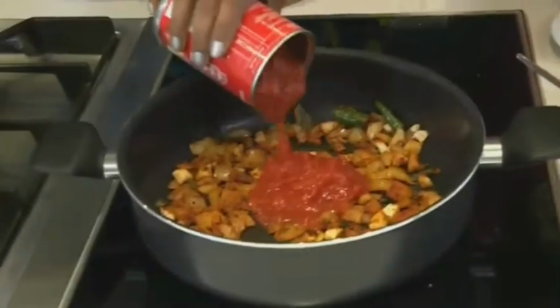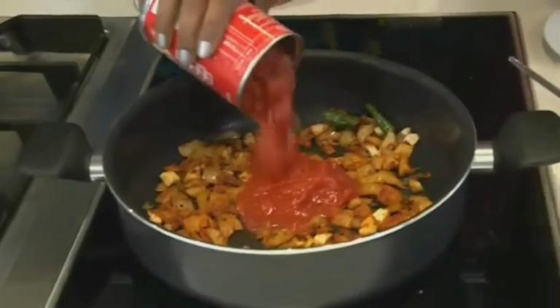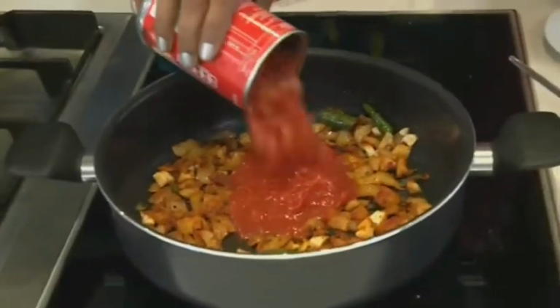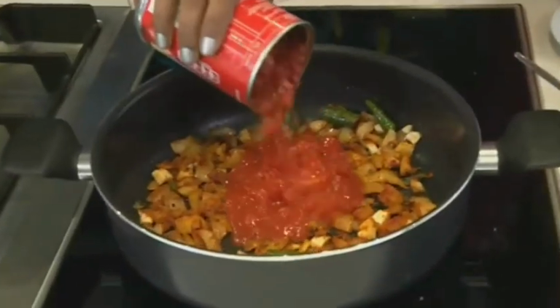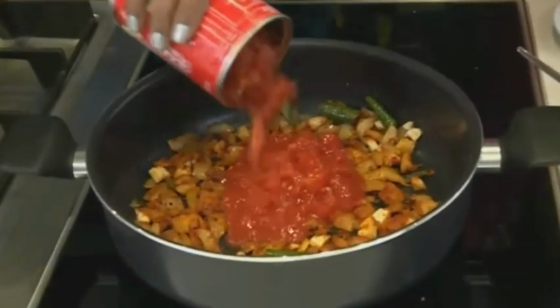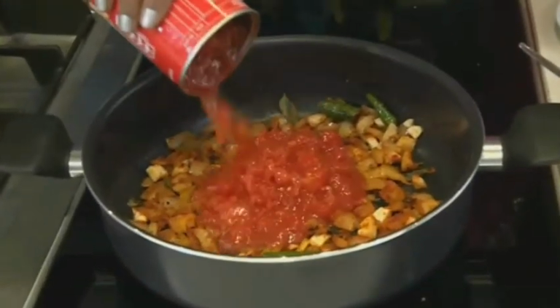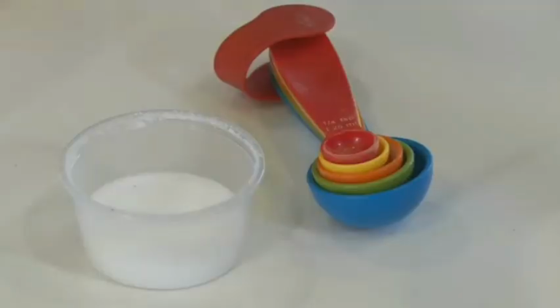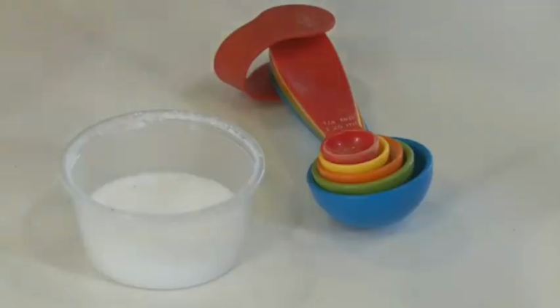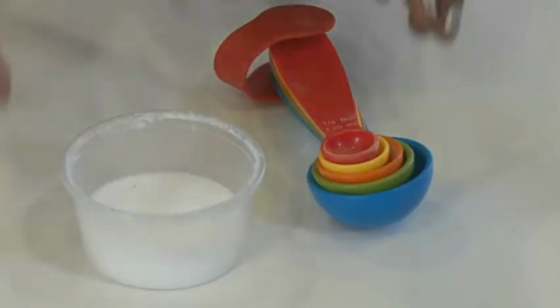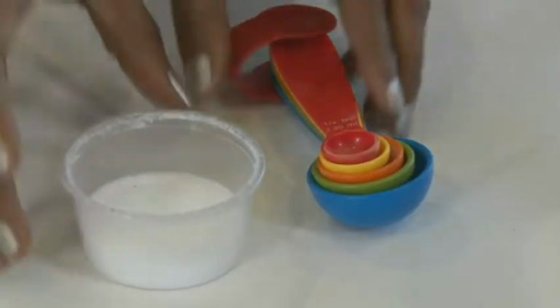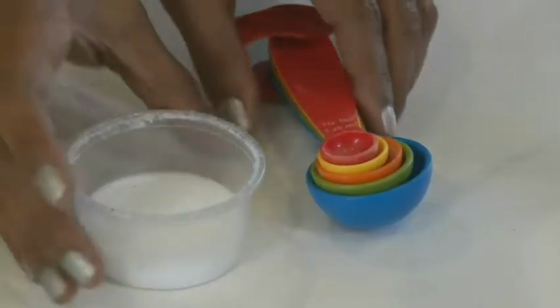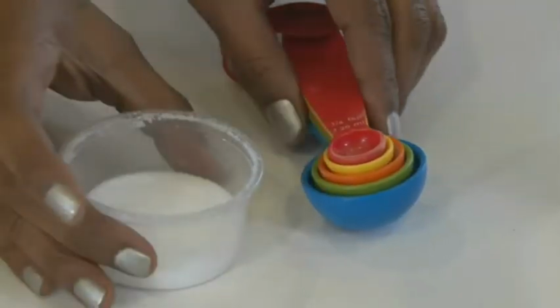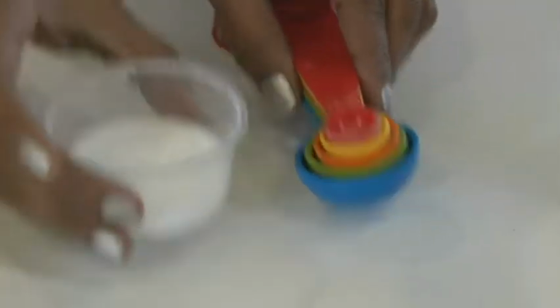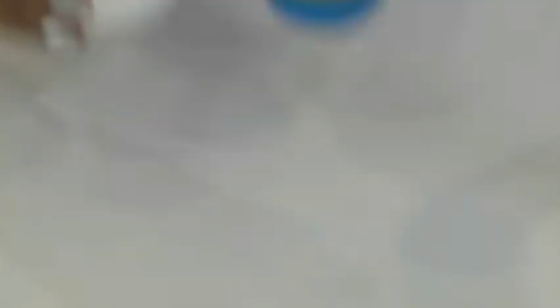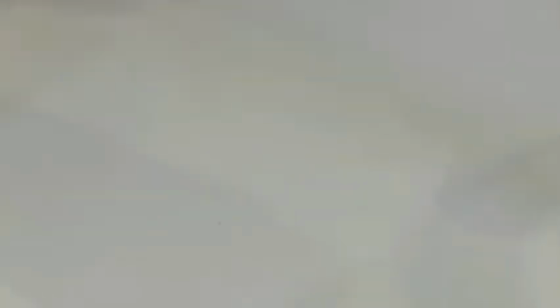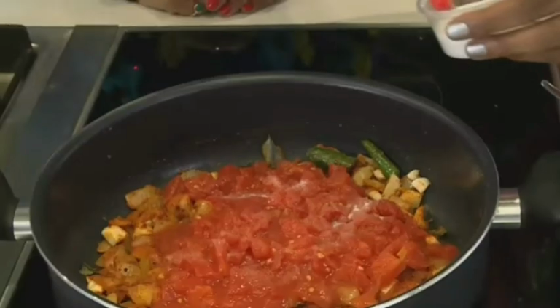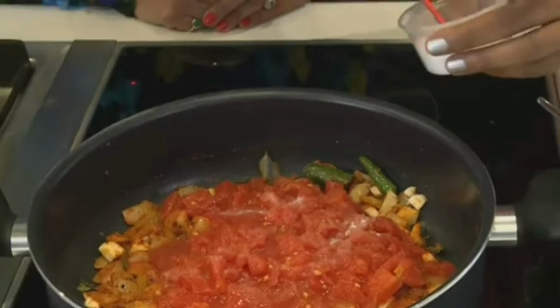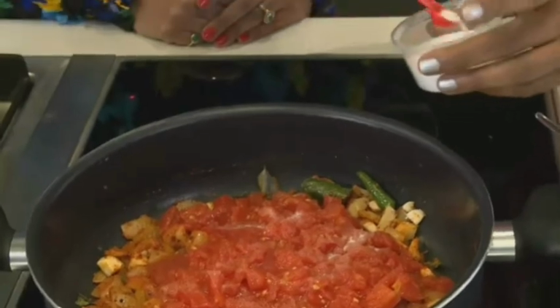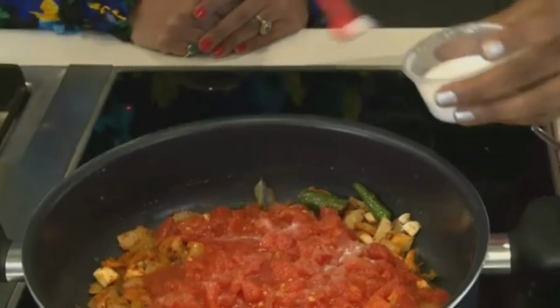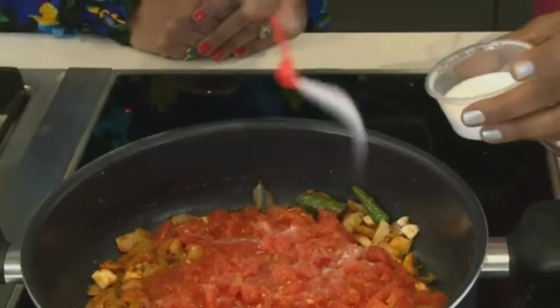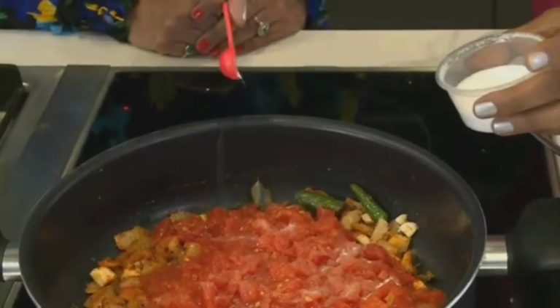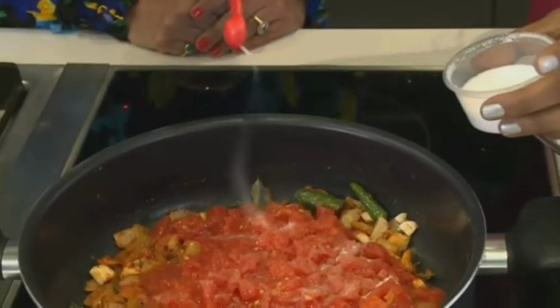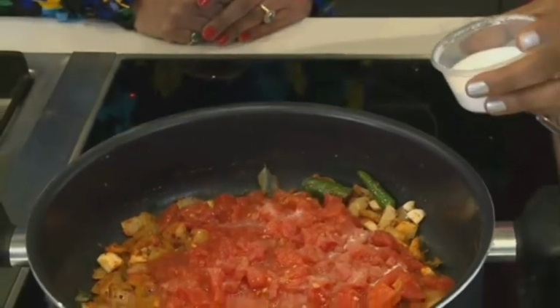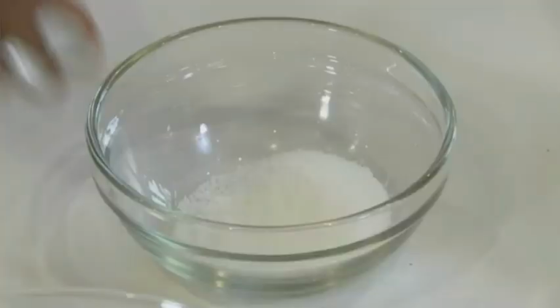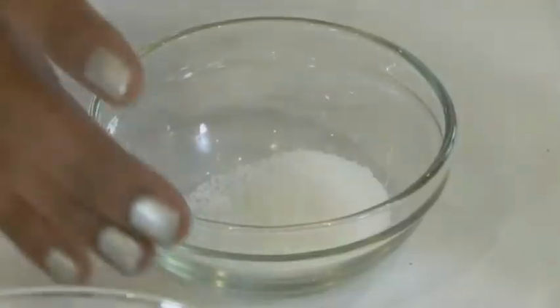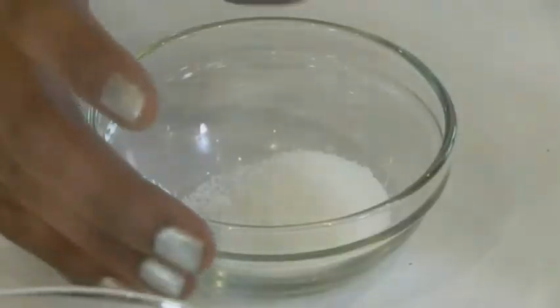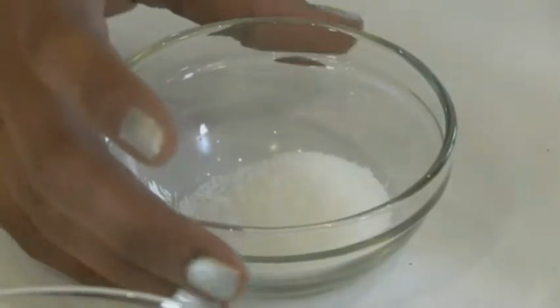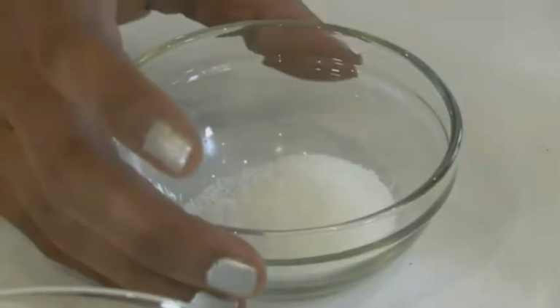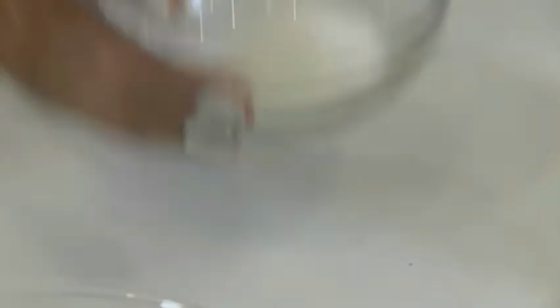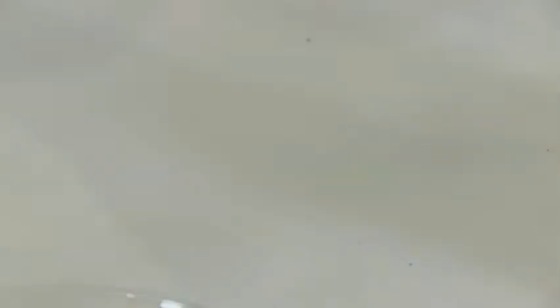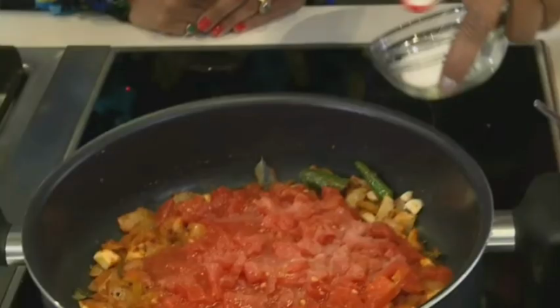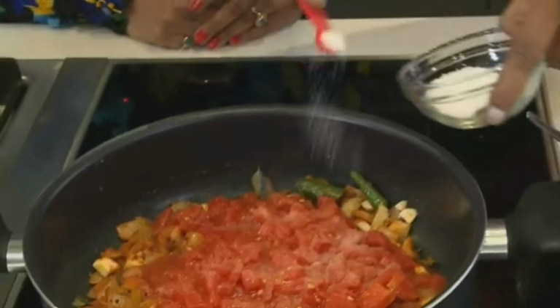There we go. At the same time, we're just going to add in some salt and a pinch of sugar.